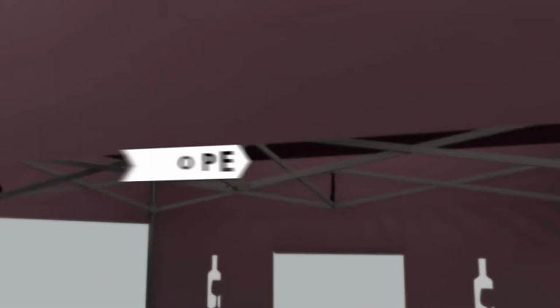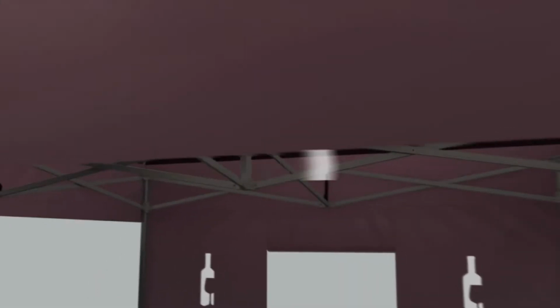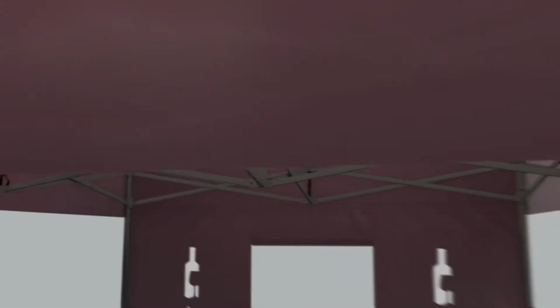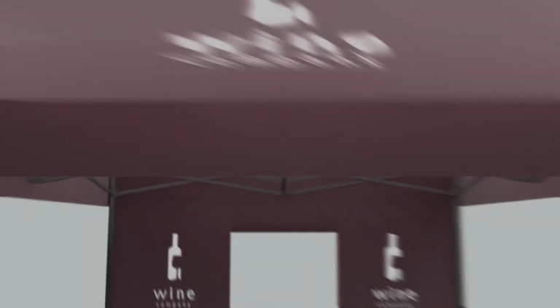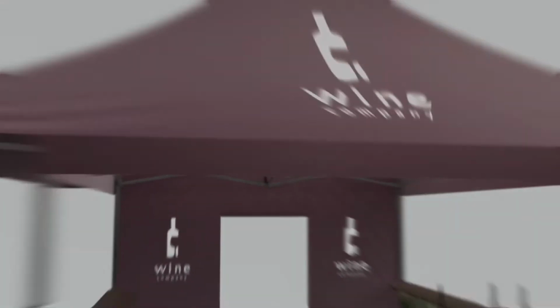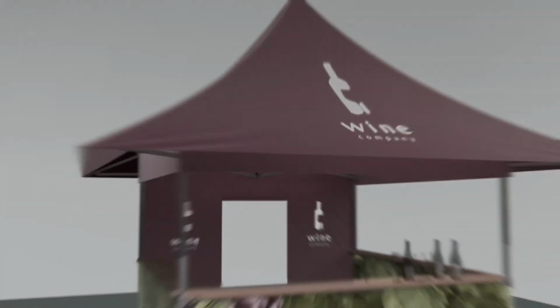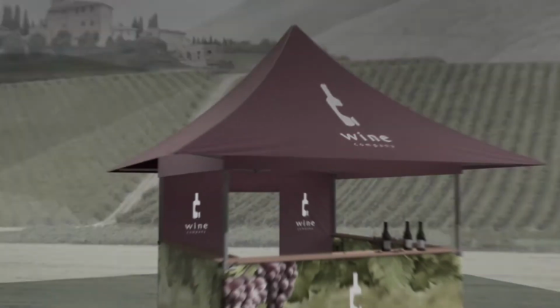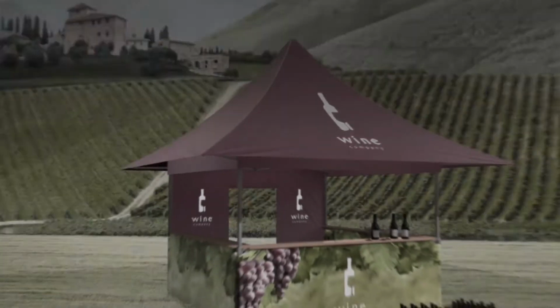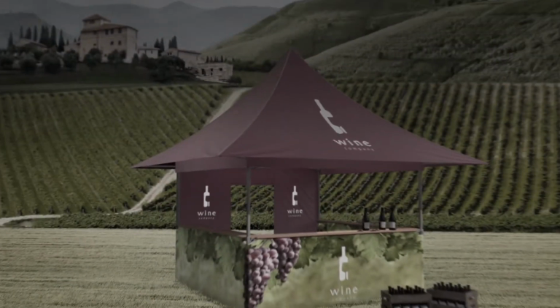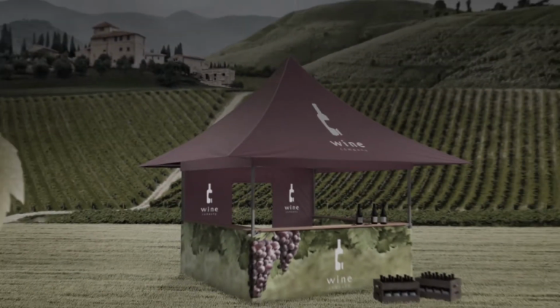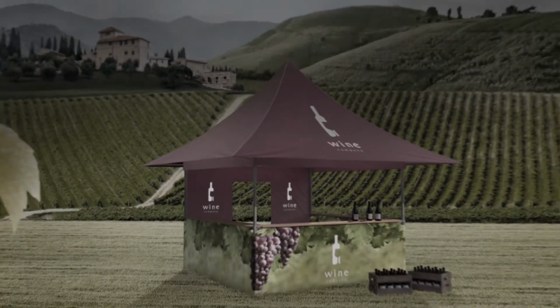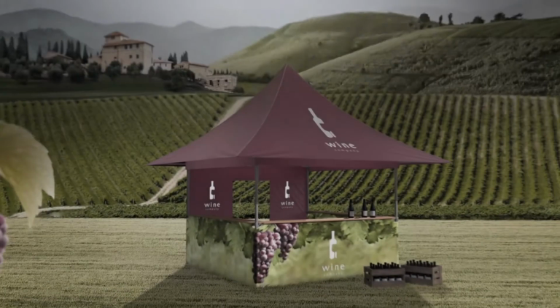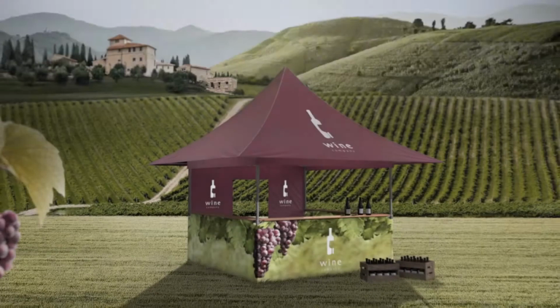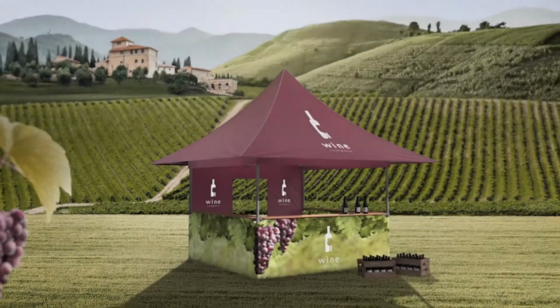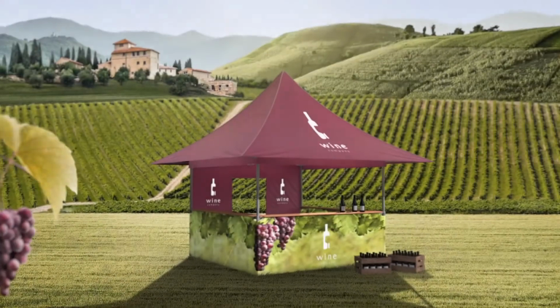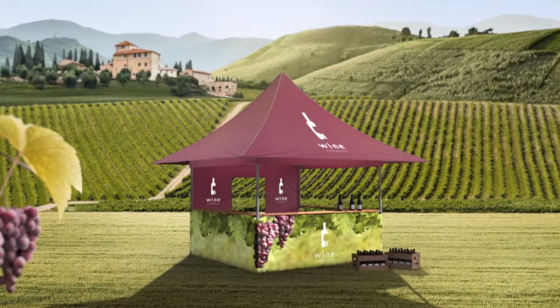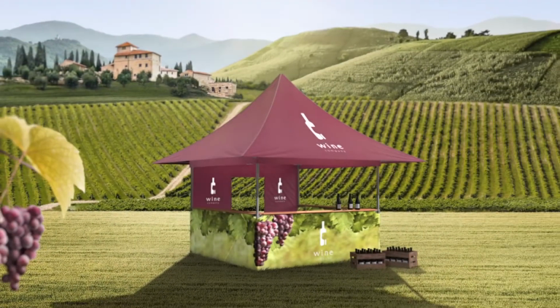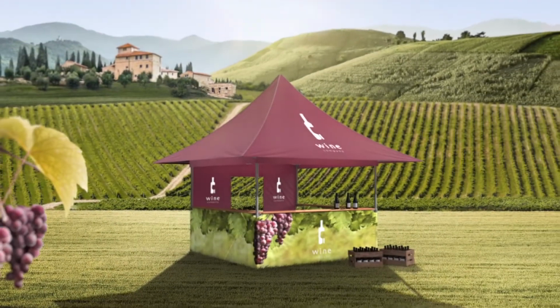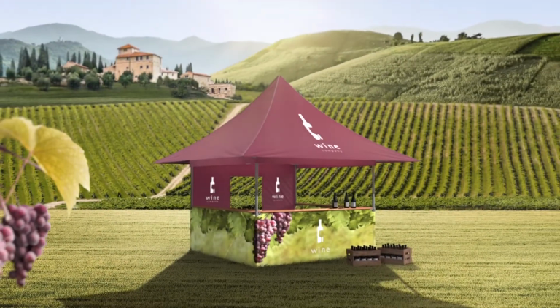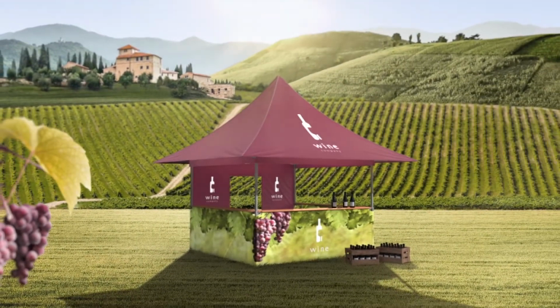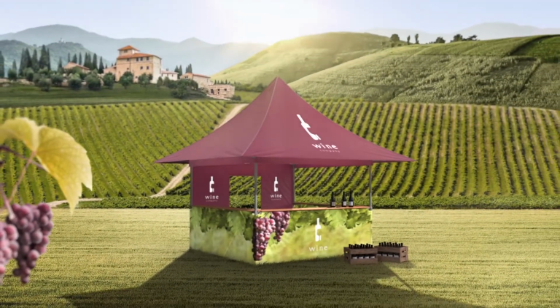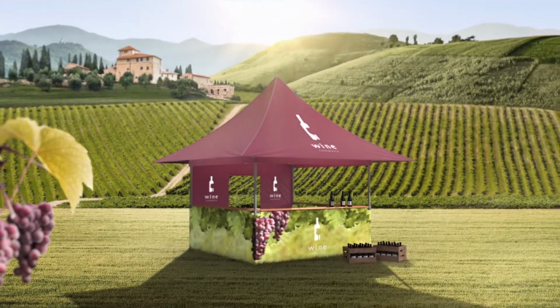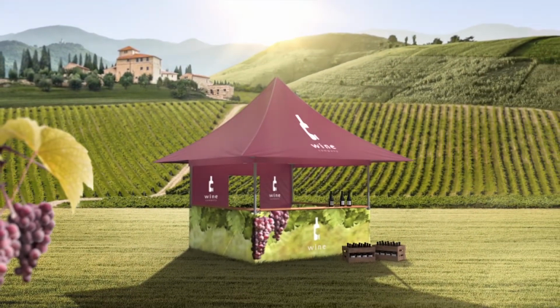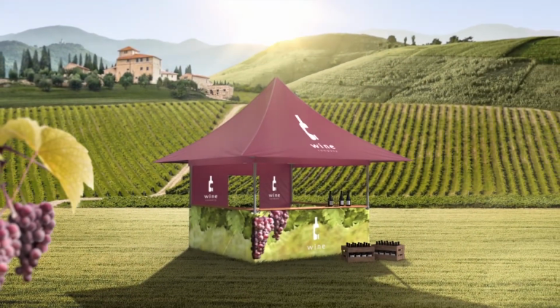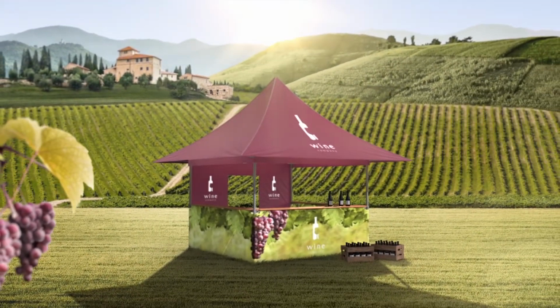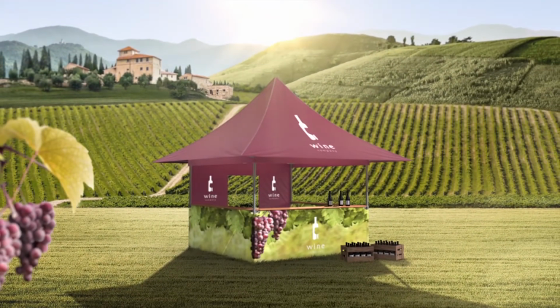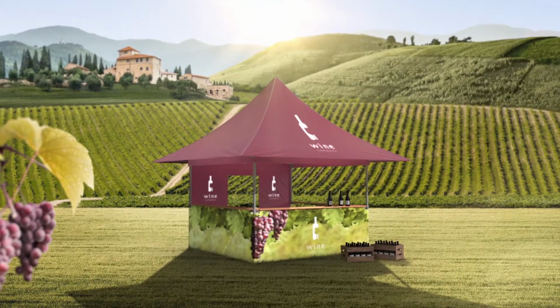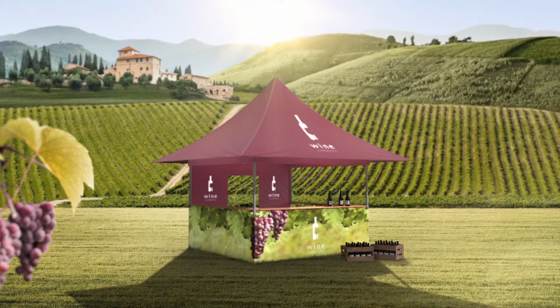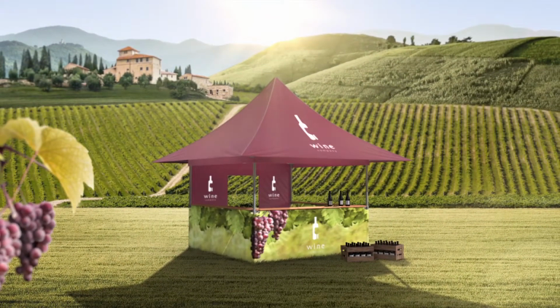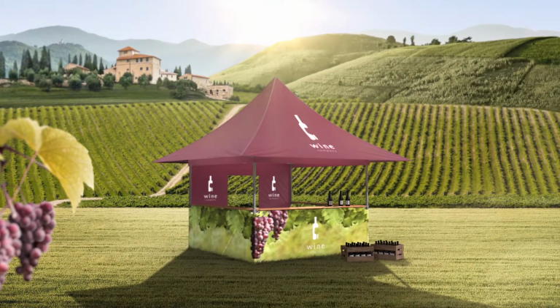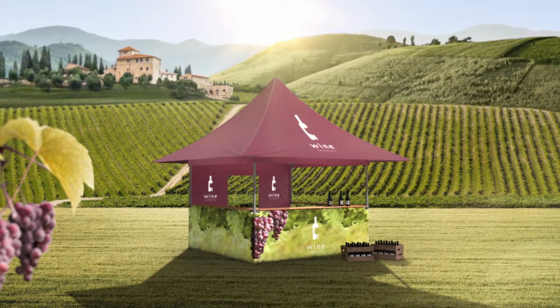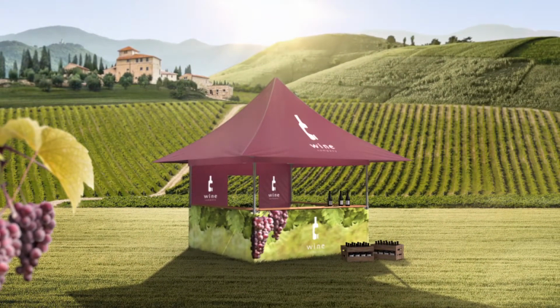Master Tent is made in Europe, and with its maximum lifetime, your master tent will be by your side, helping you to strengthen your image at all kinds of degustations.